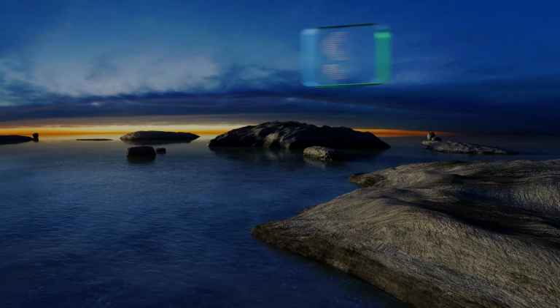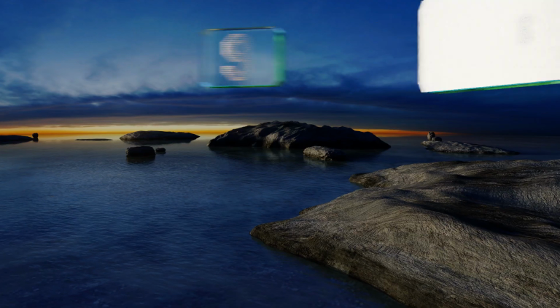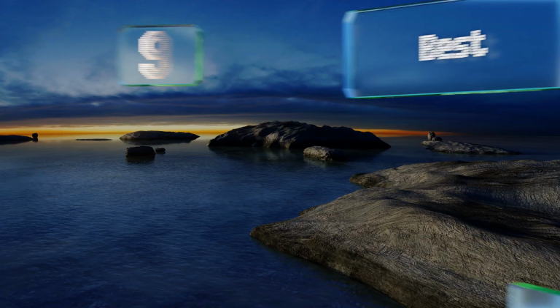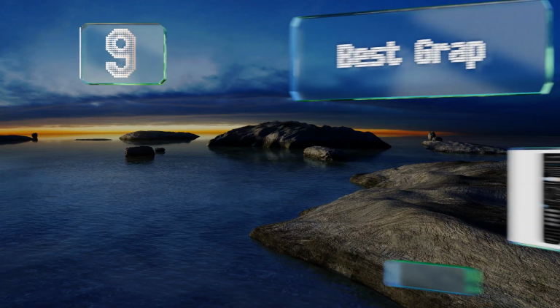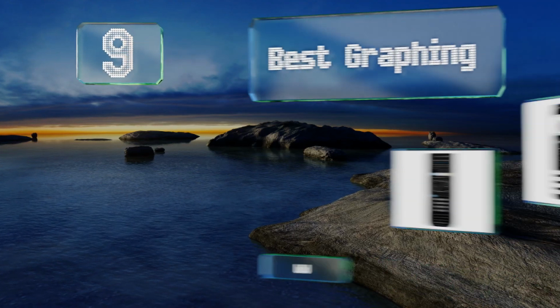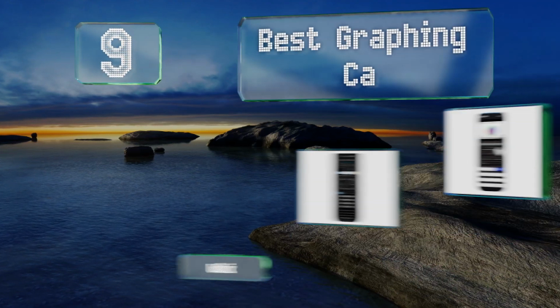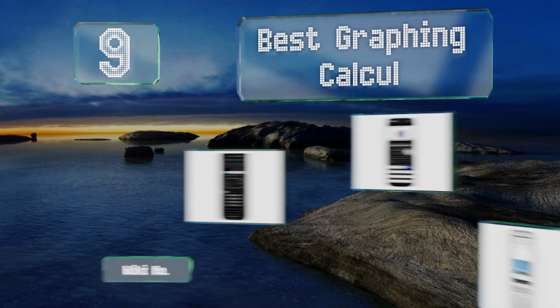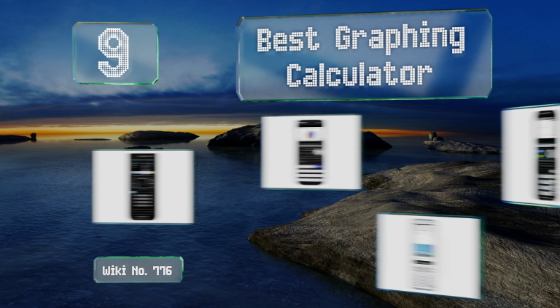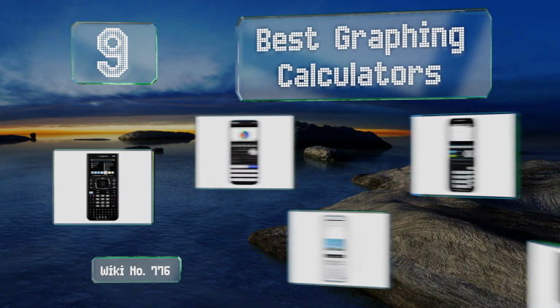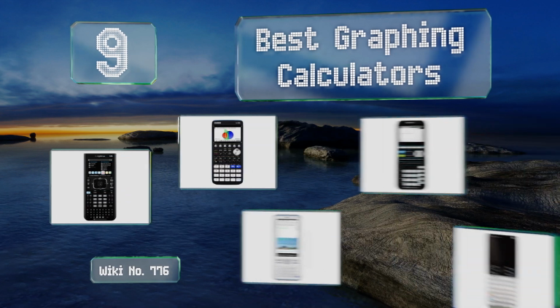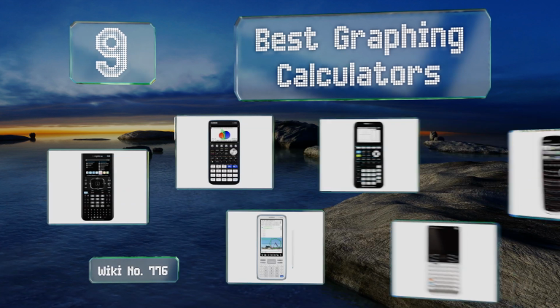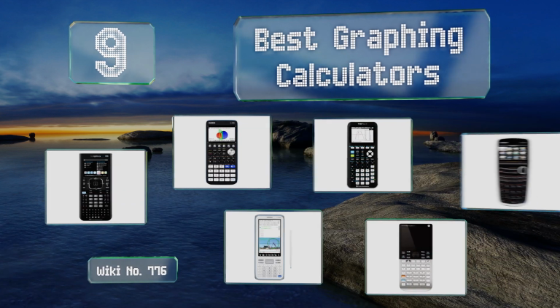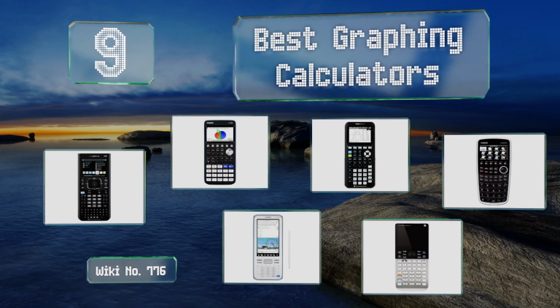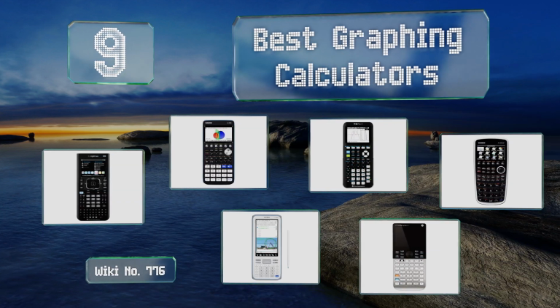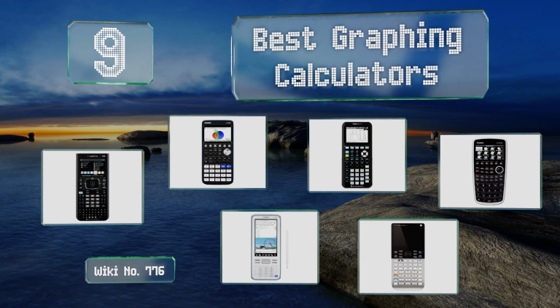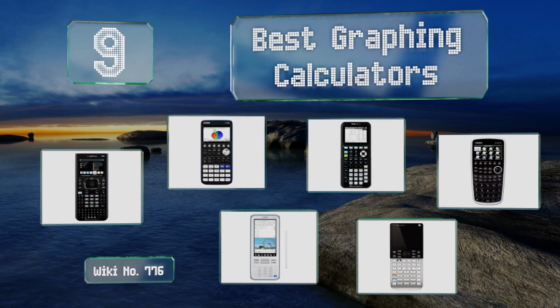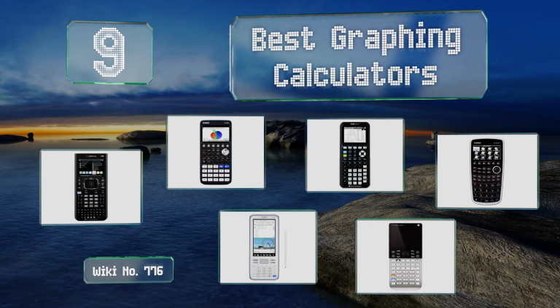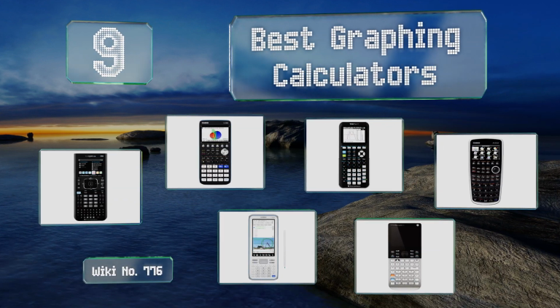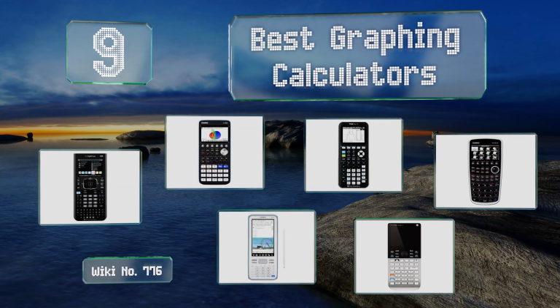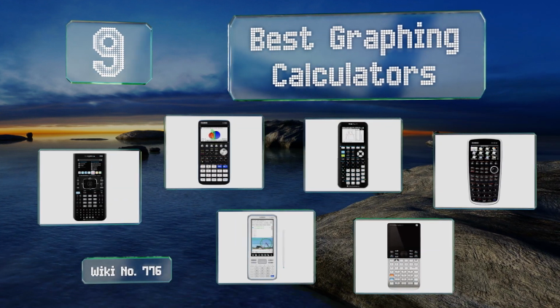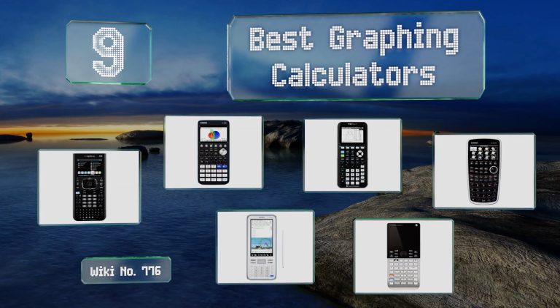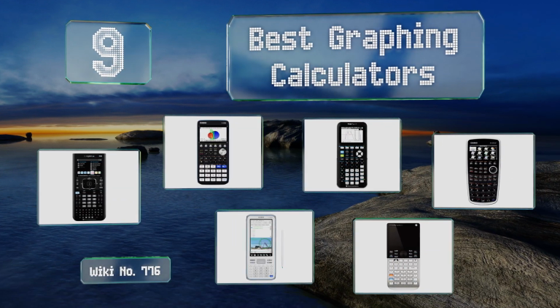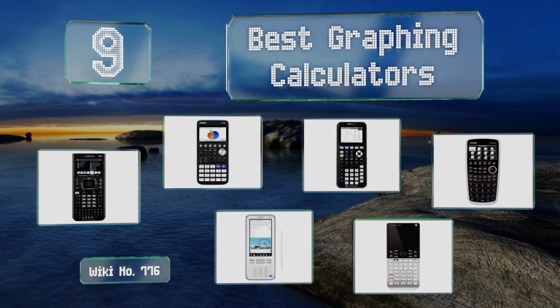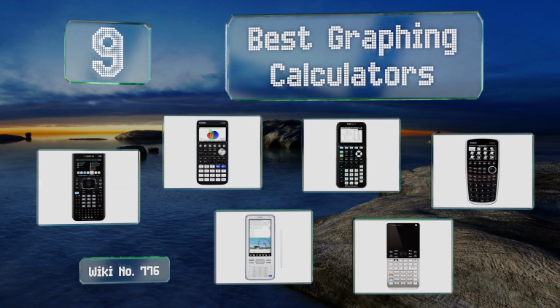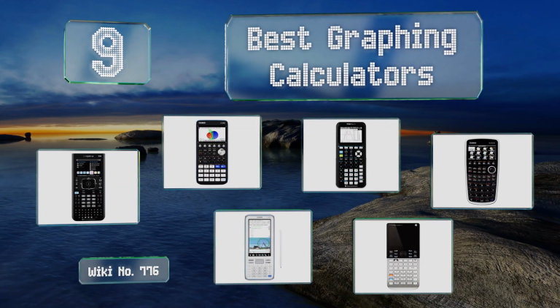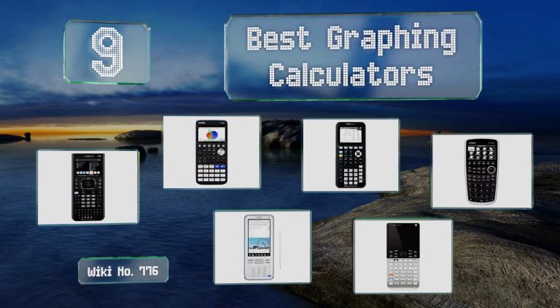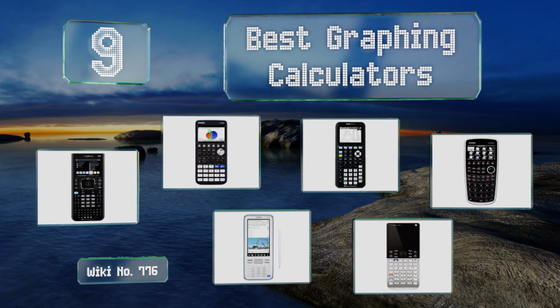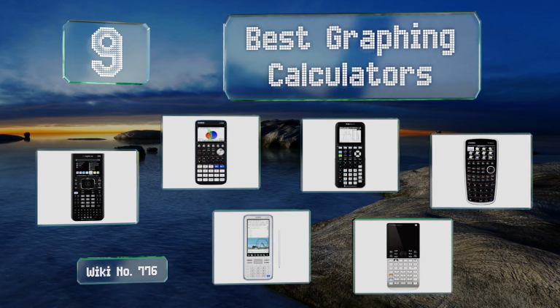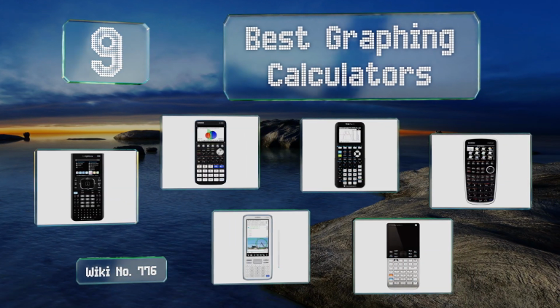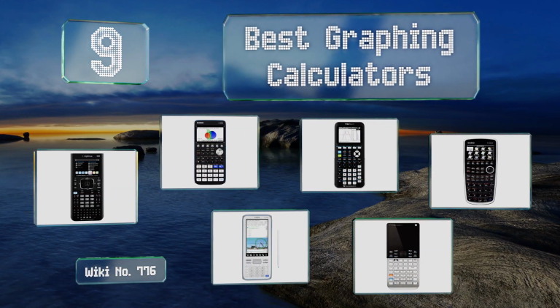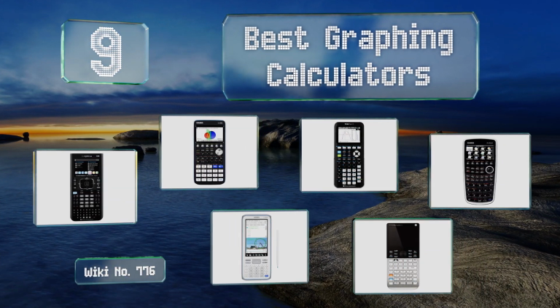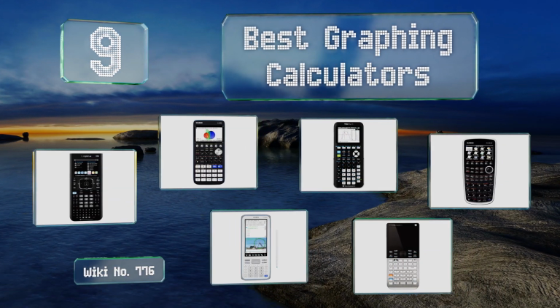EasyVid presents the nine best graphing calculators. Let's get started with the list.